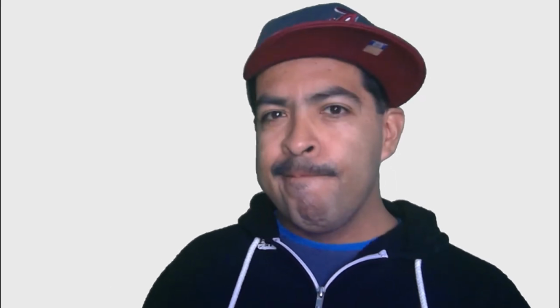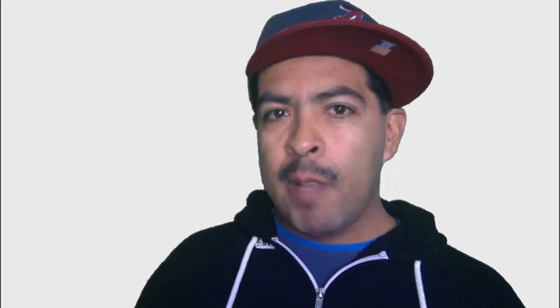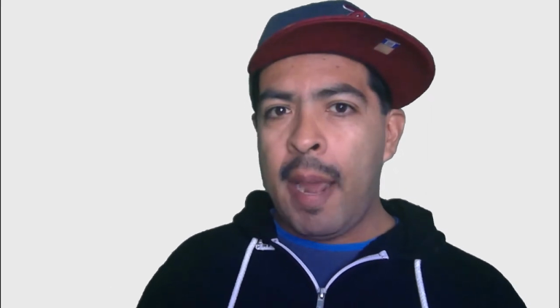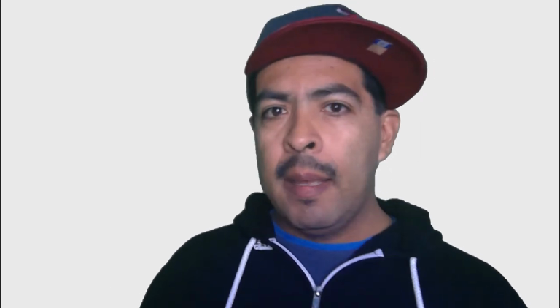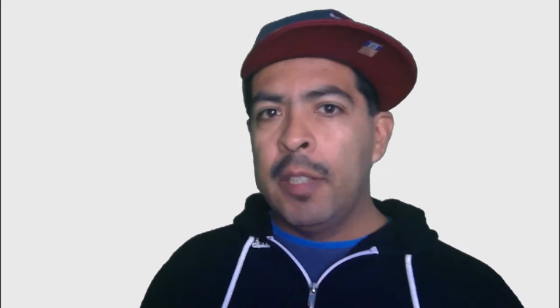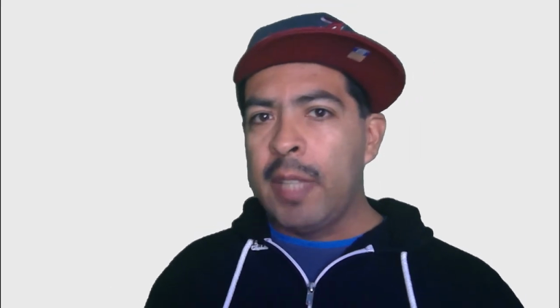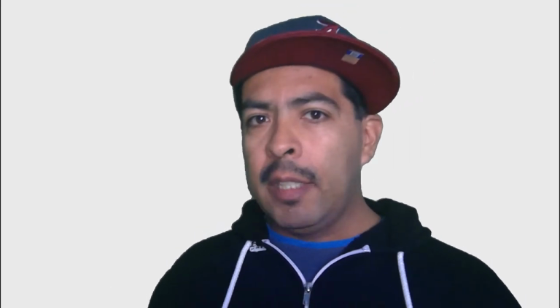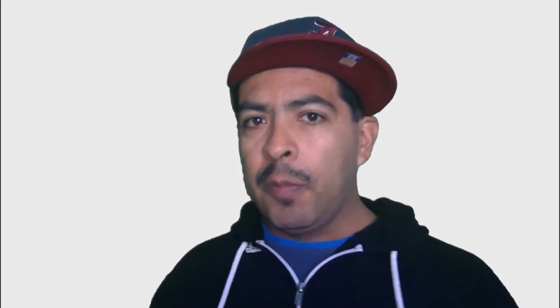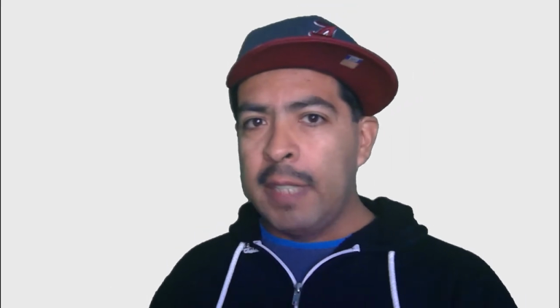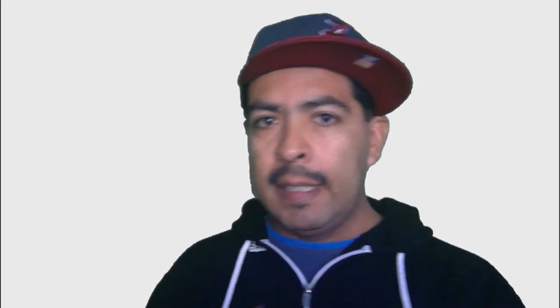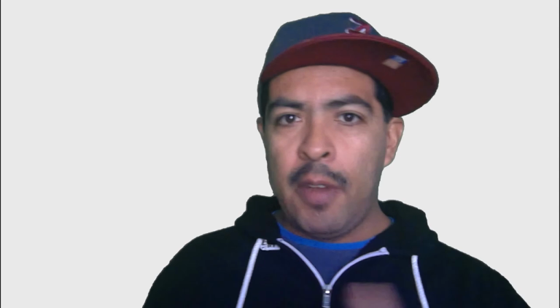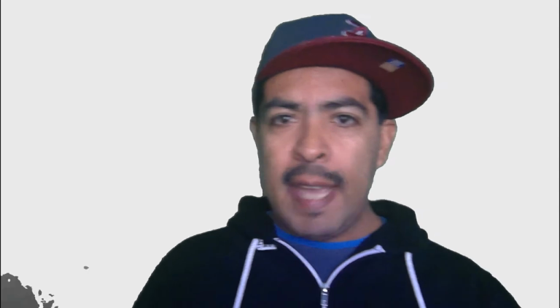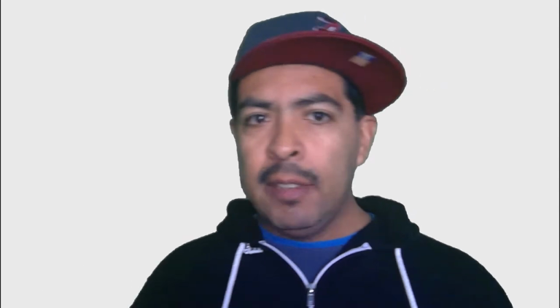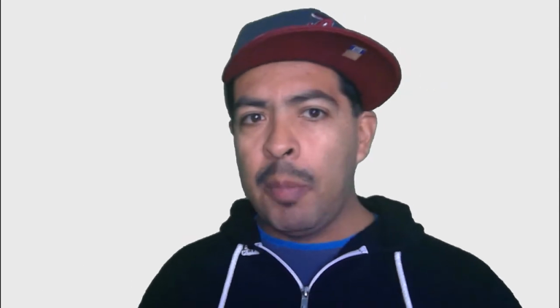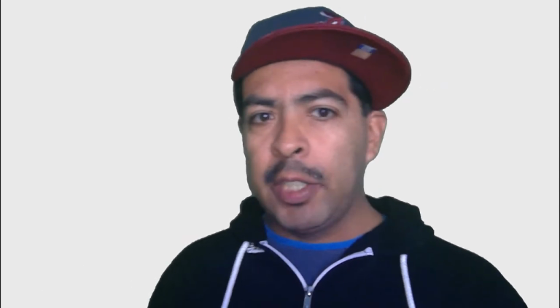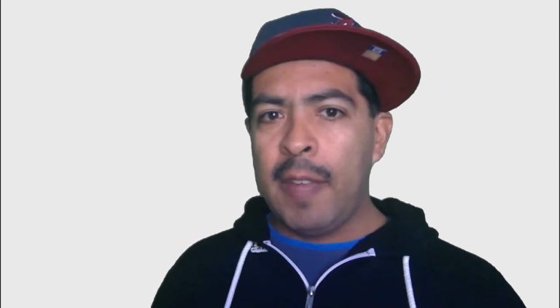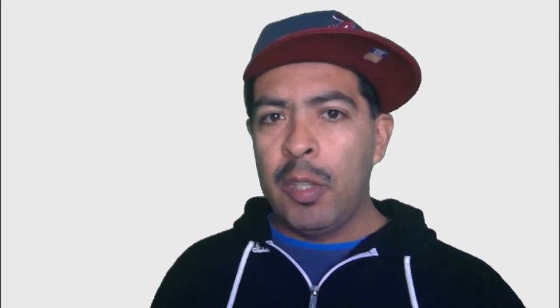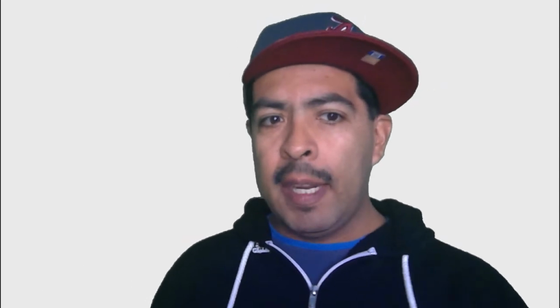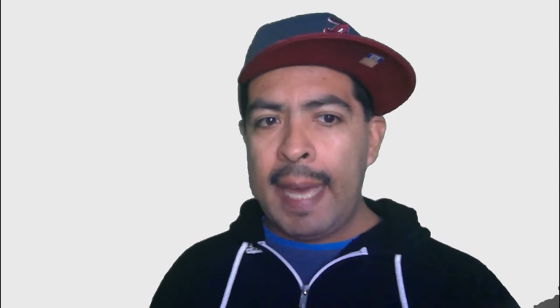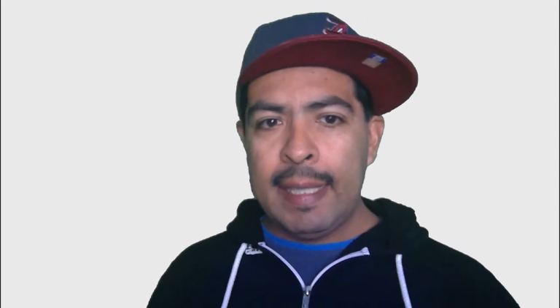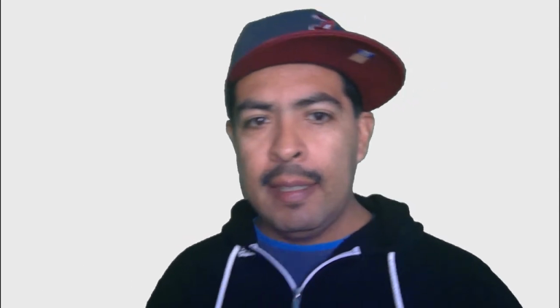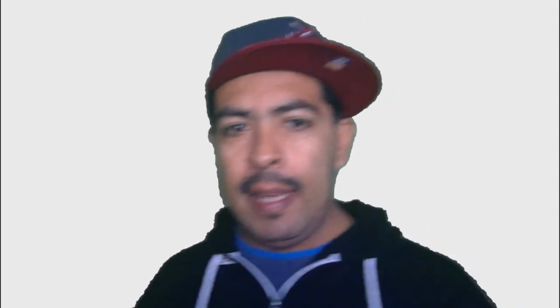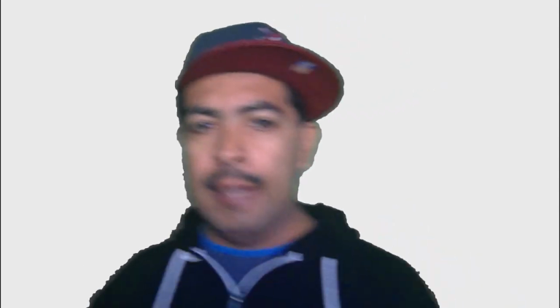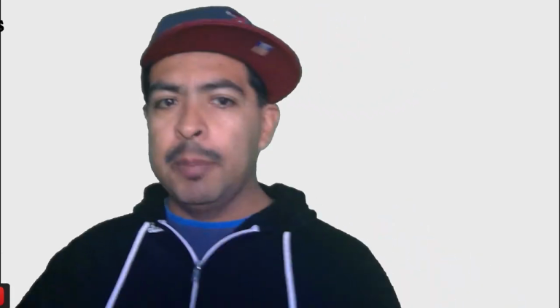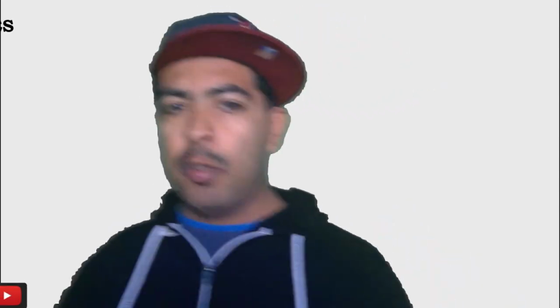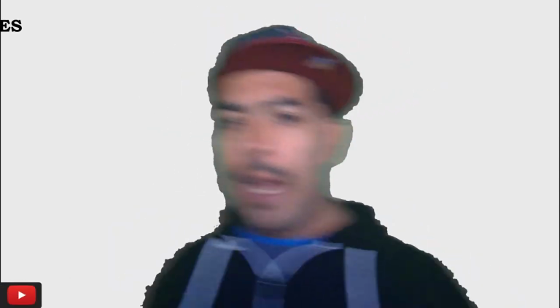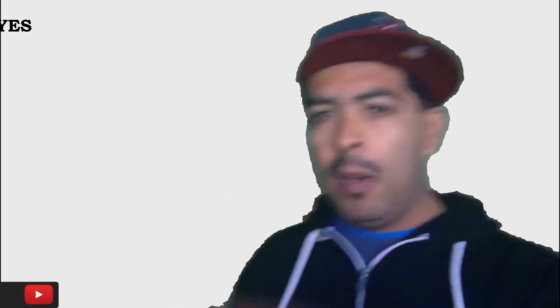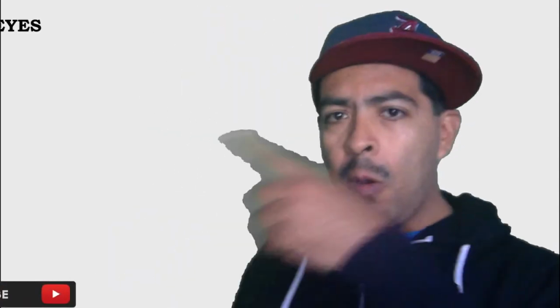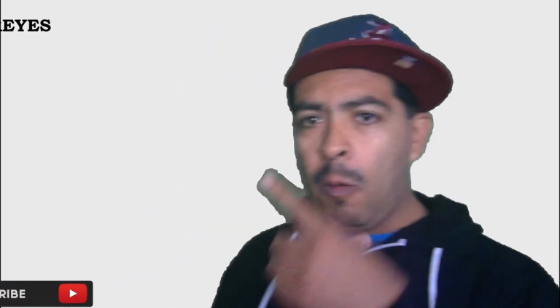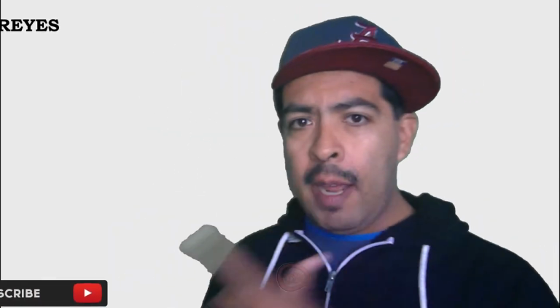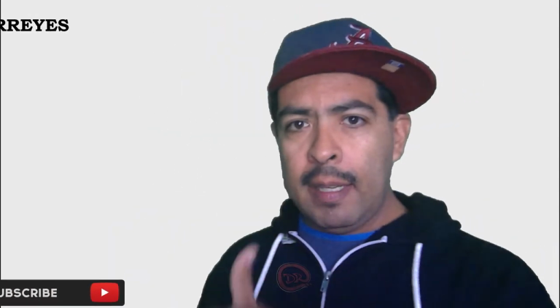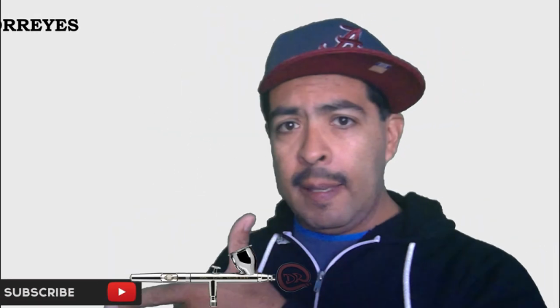Alright, thank you for staying to the very end. Make sure that you hit a like and subscribe right here.